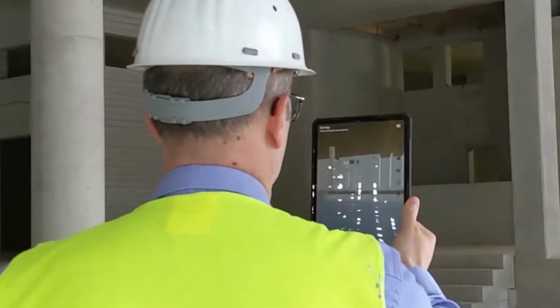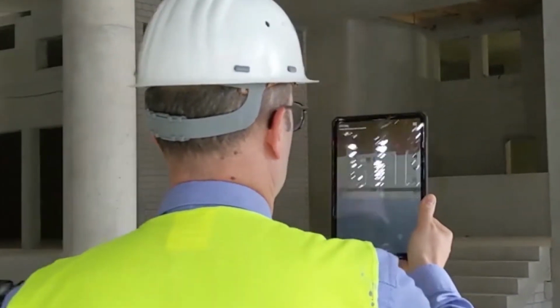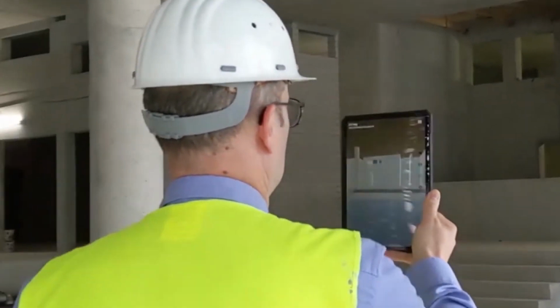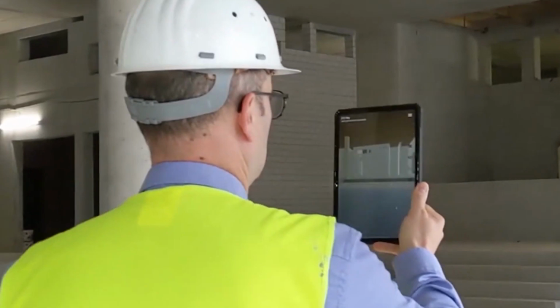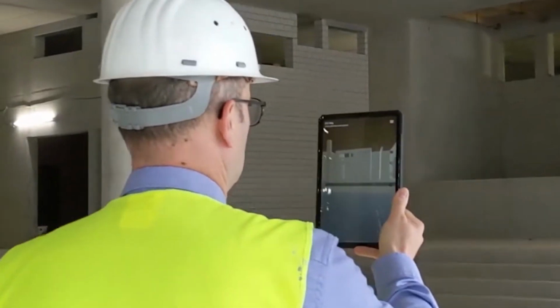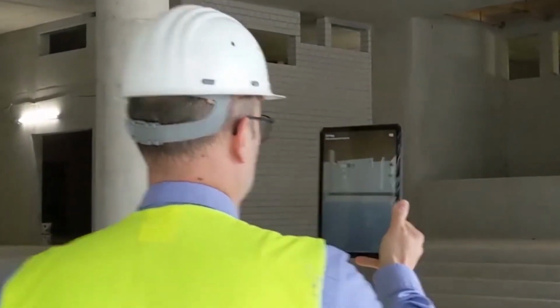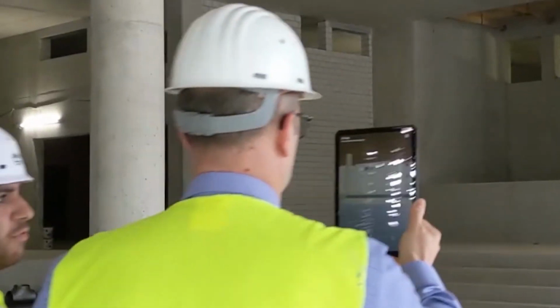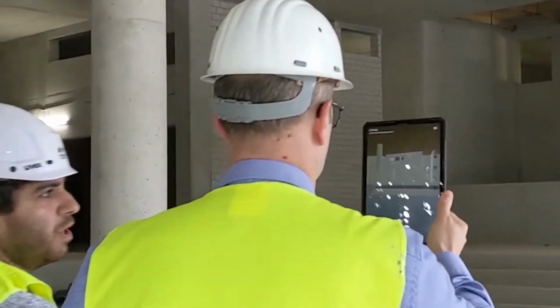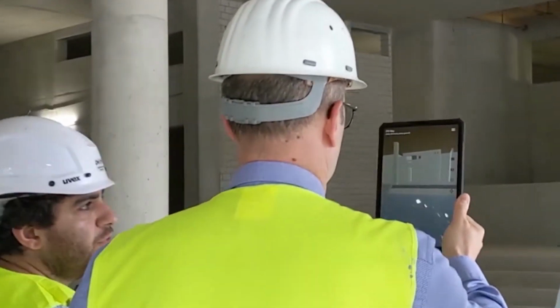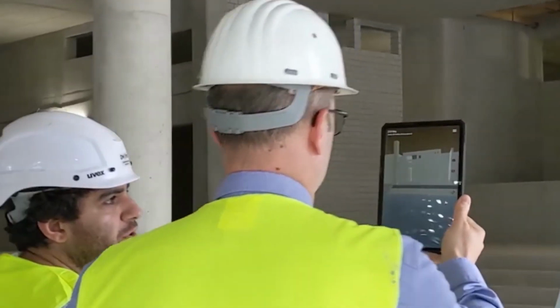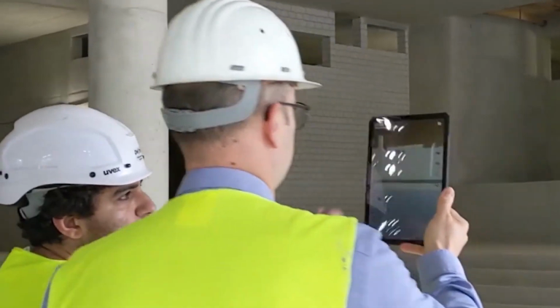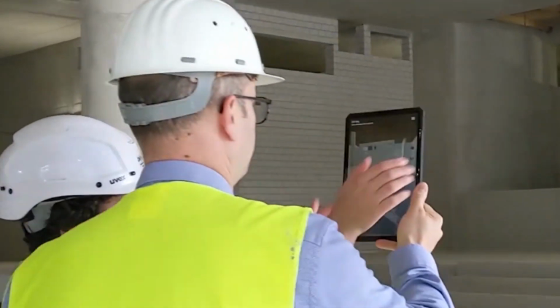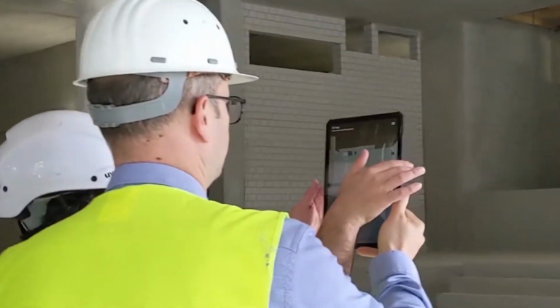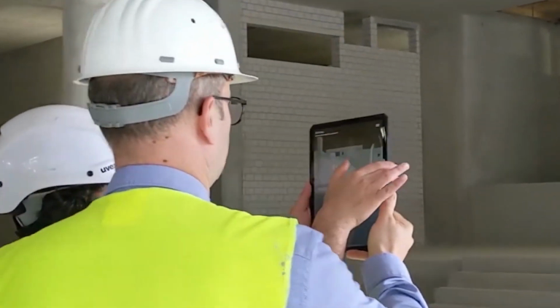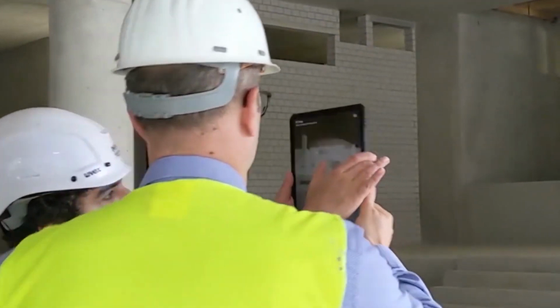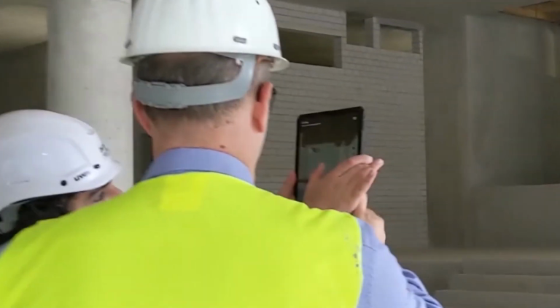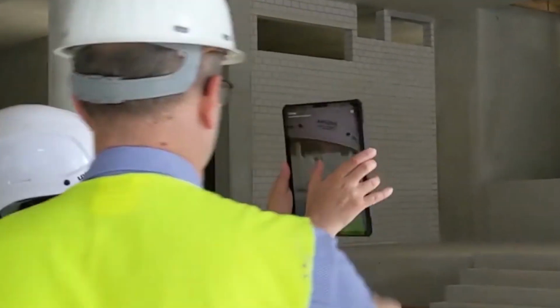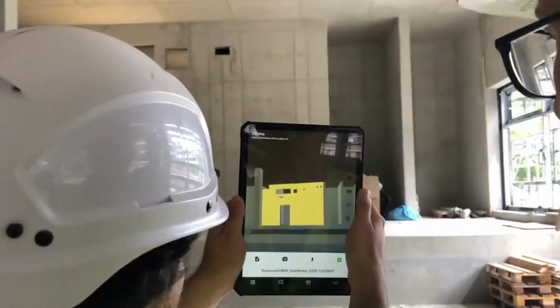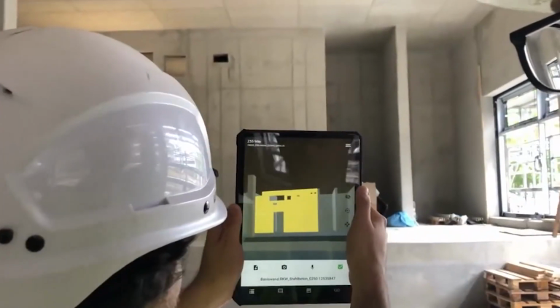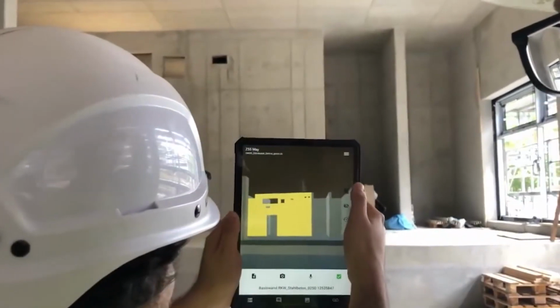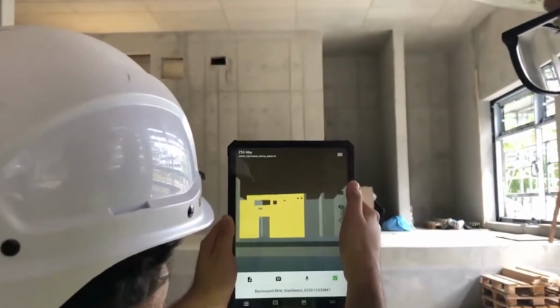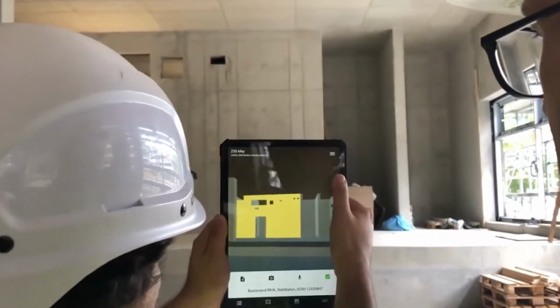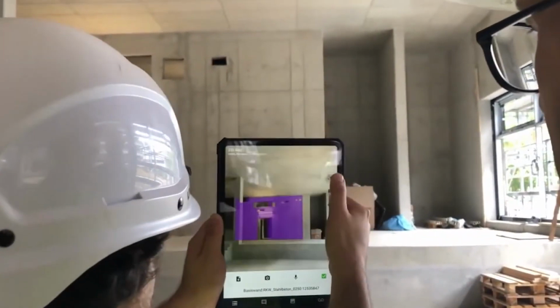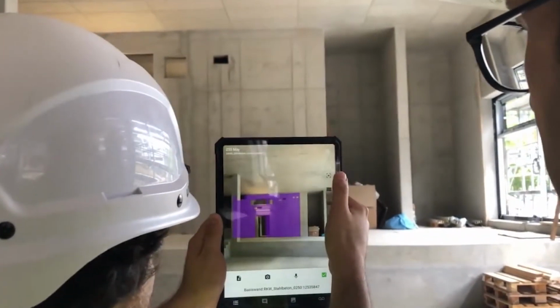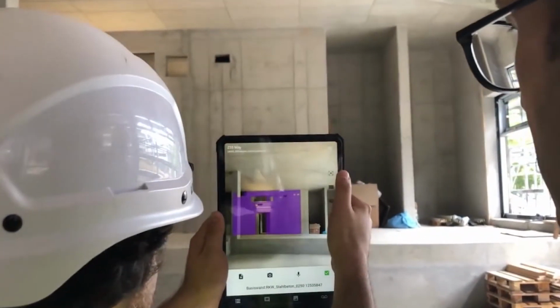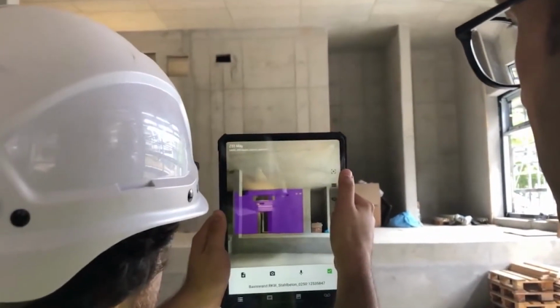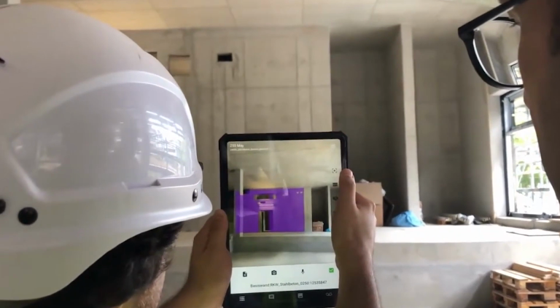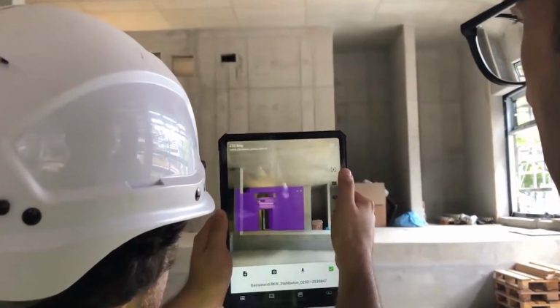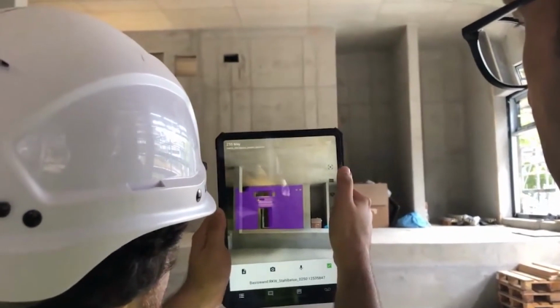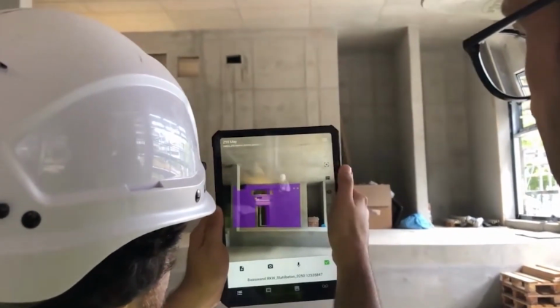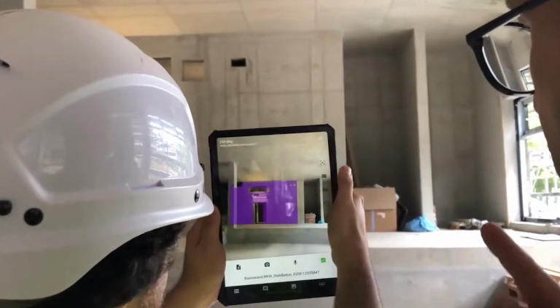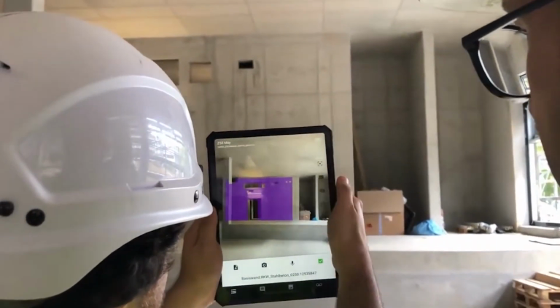Construction processes have been radically transformed by augmented reality technology, and it looks set to become an industry standard.